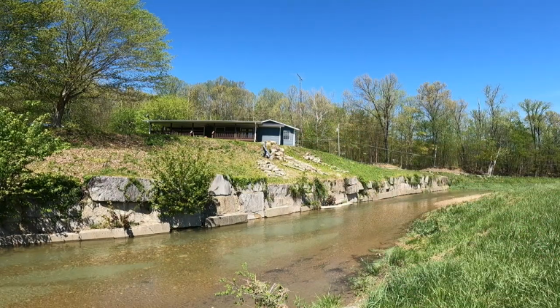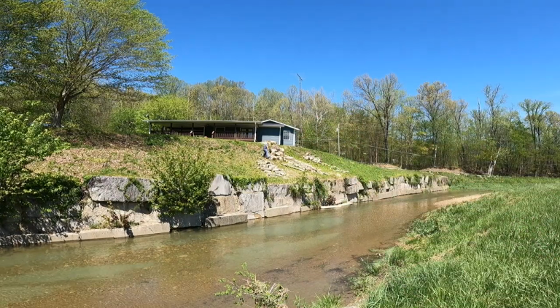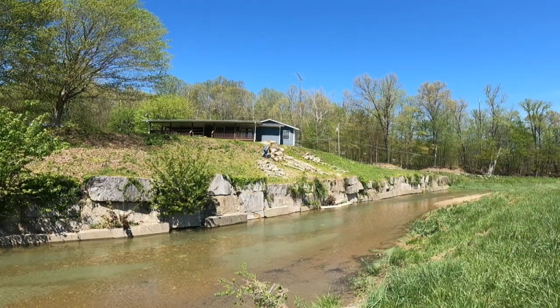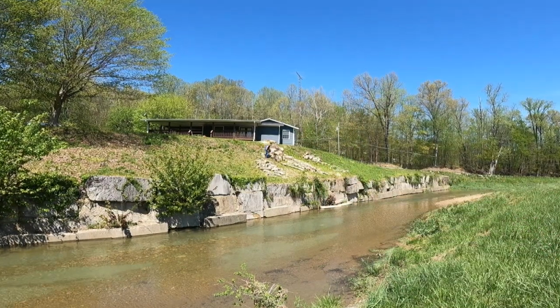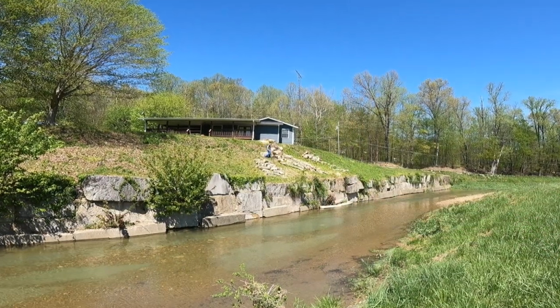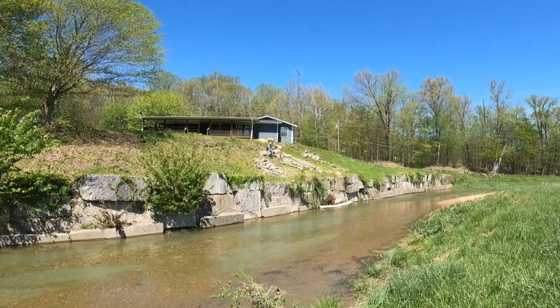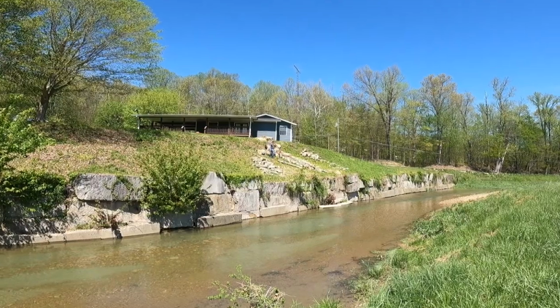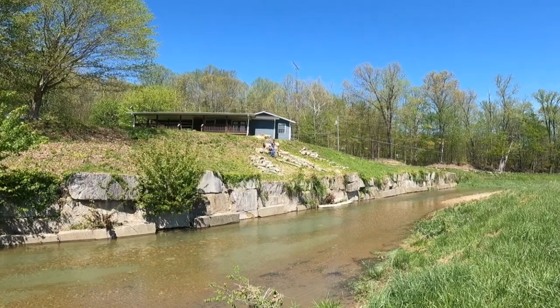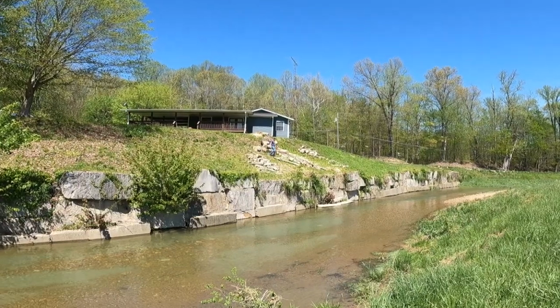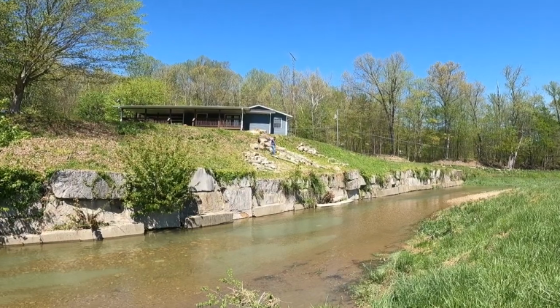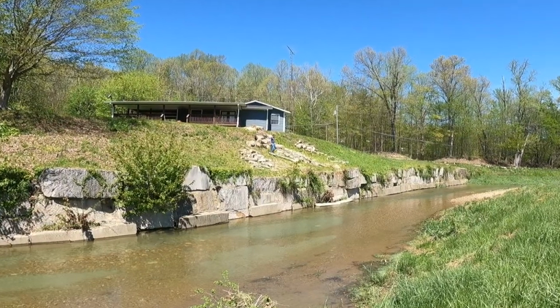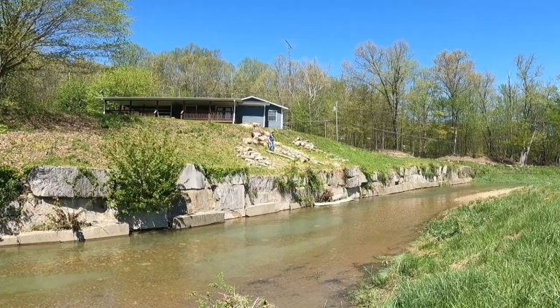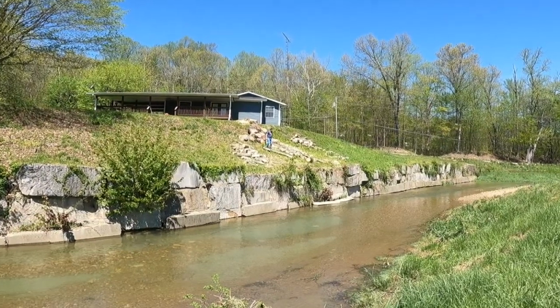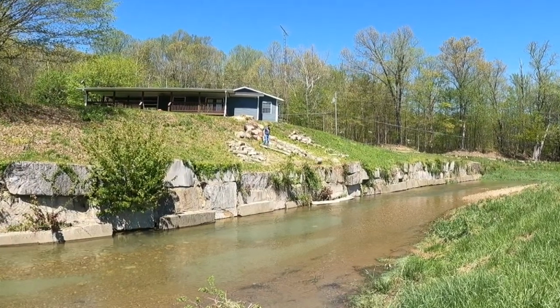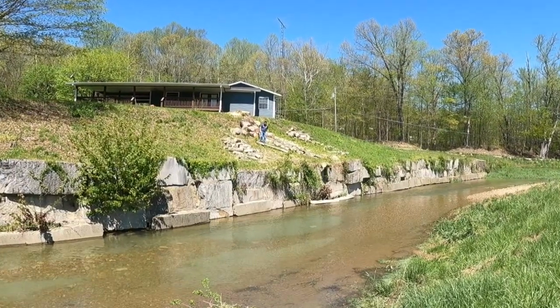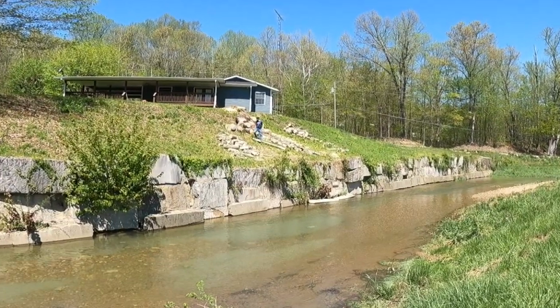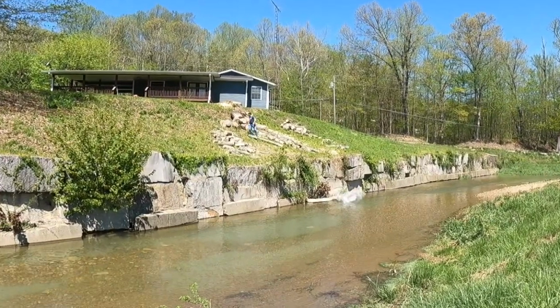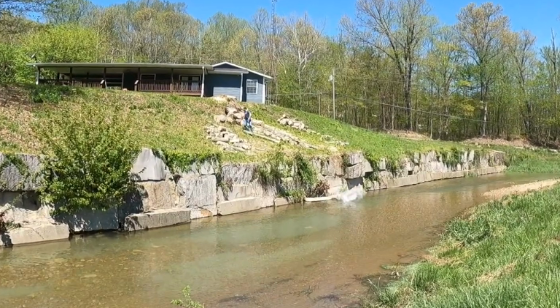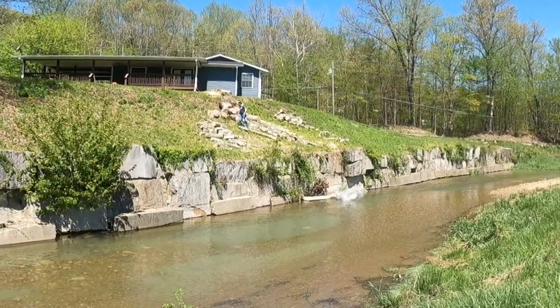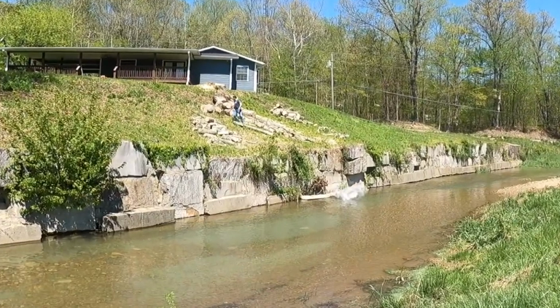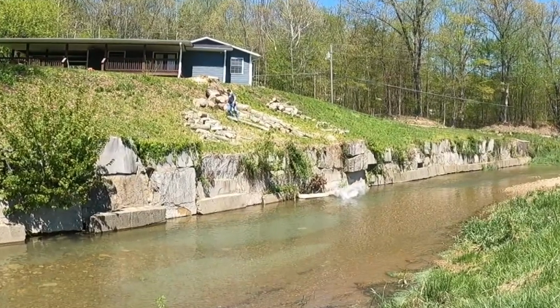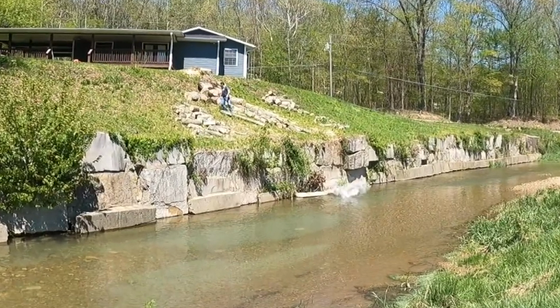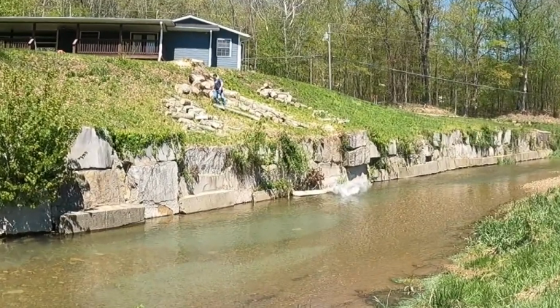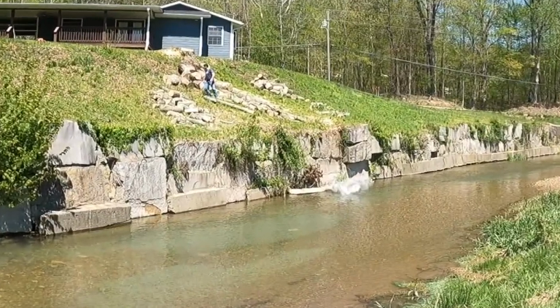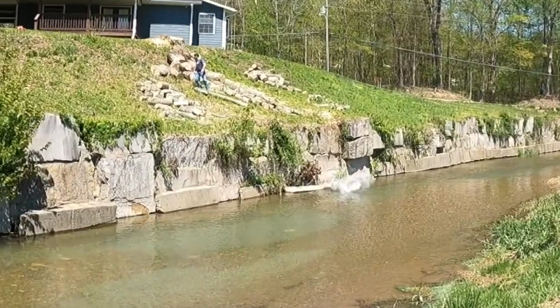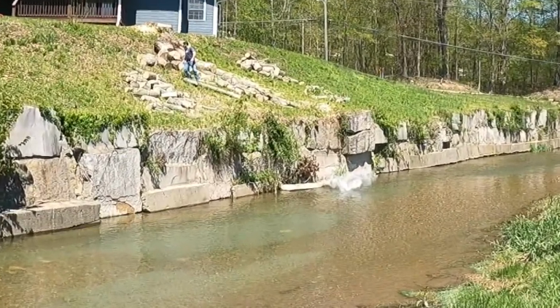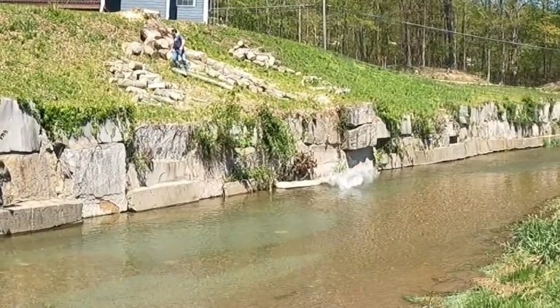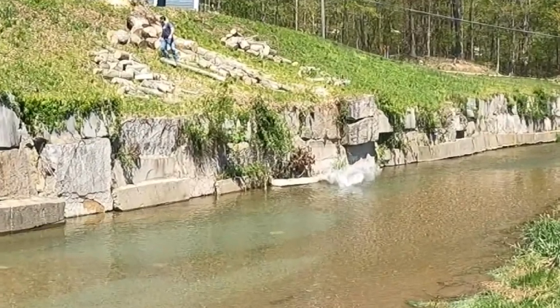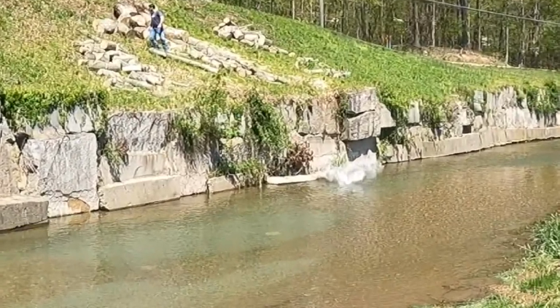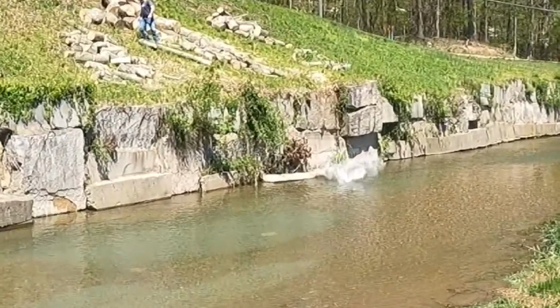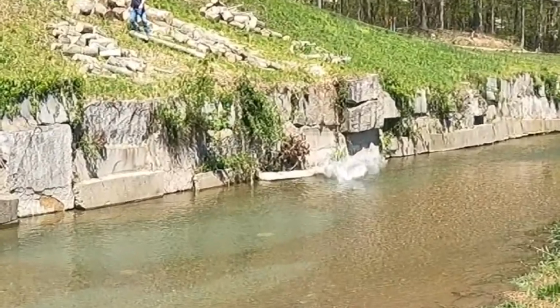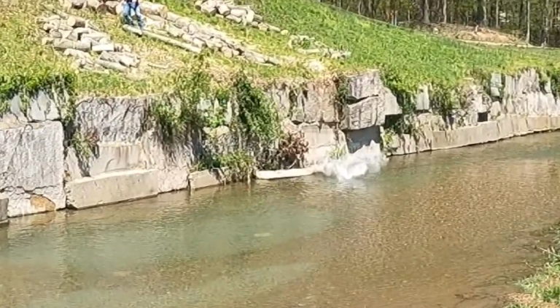You're probably wondering why exactly we're throwing this perfectly good firewood into the creek. Long story short, we were just running out of options.